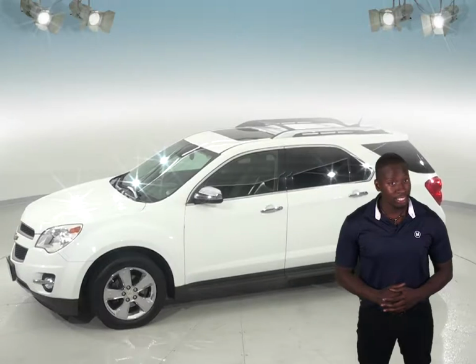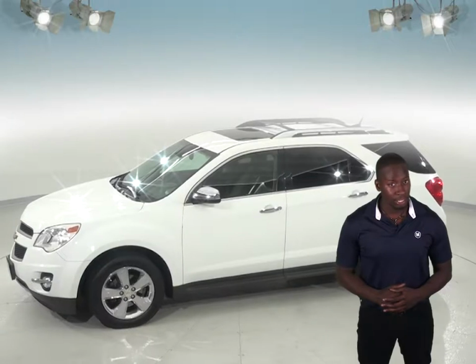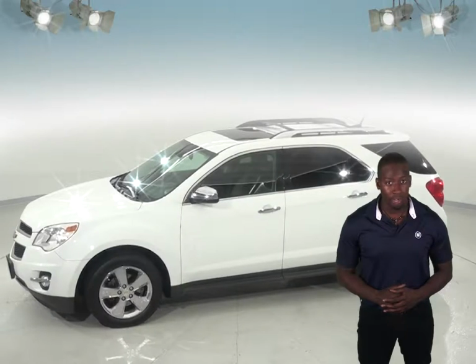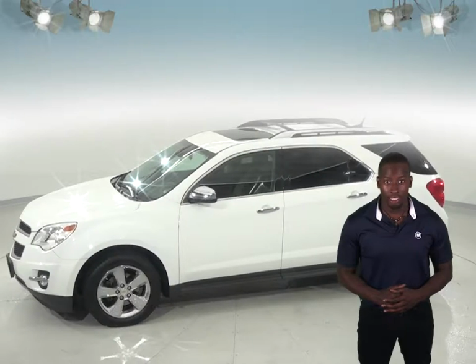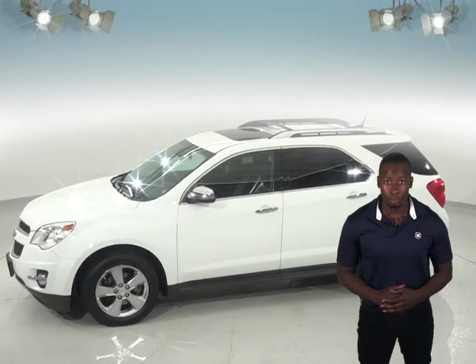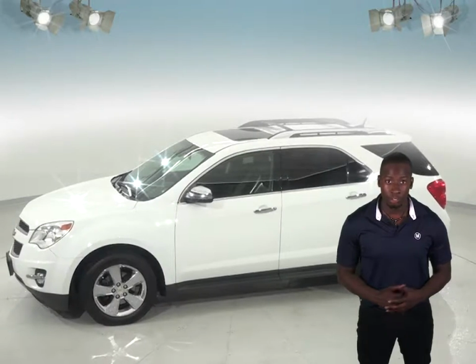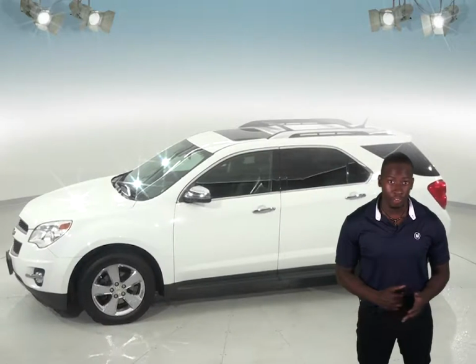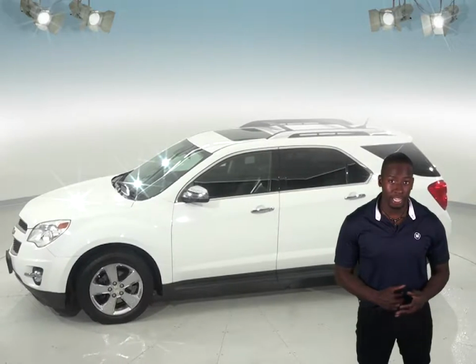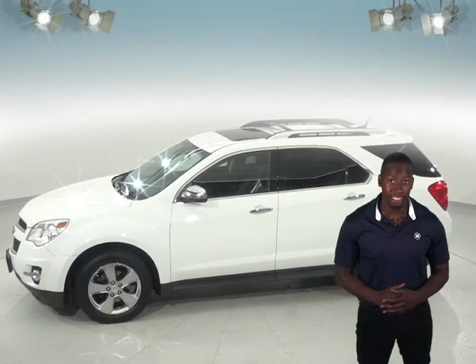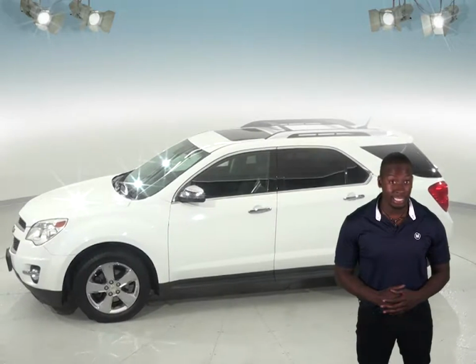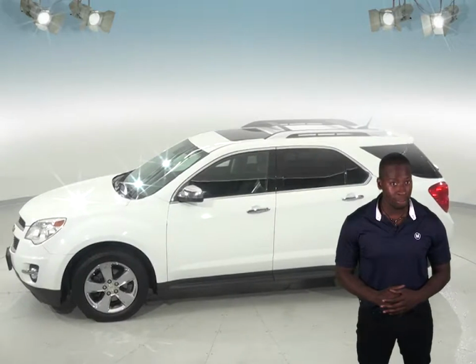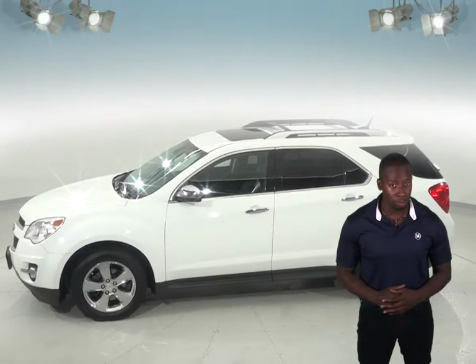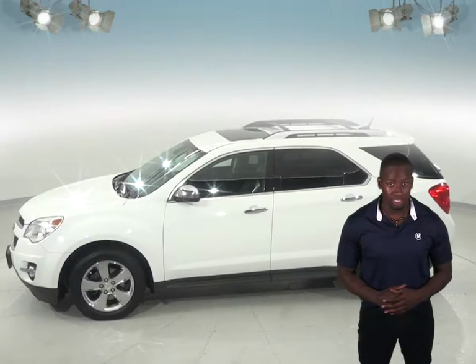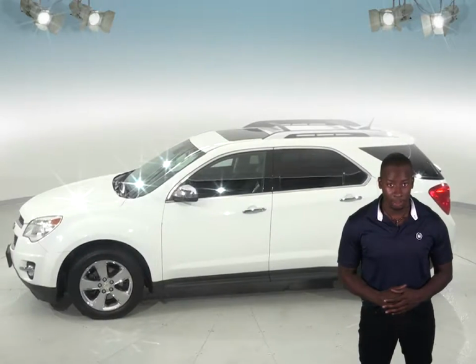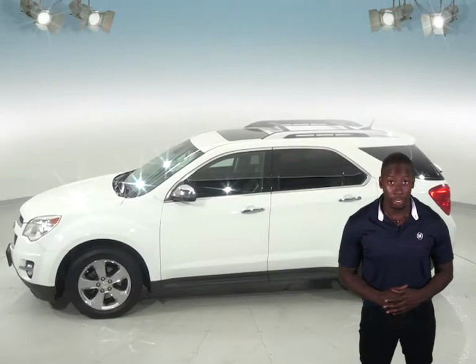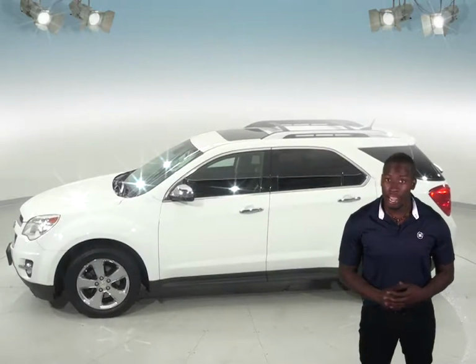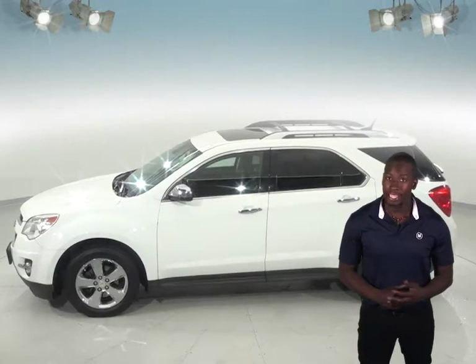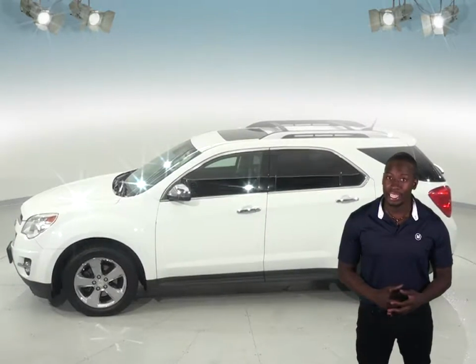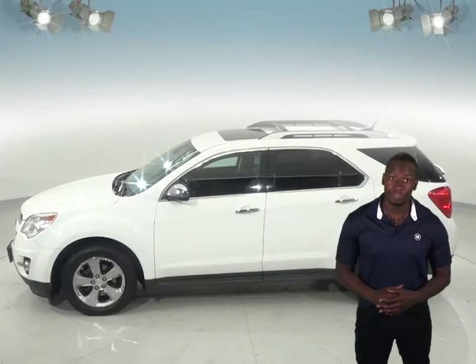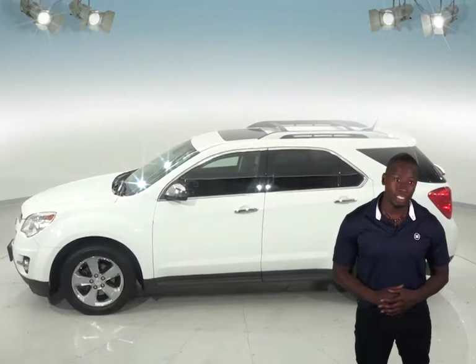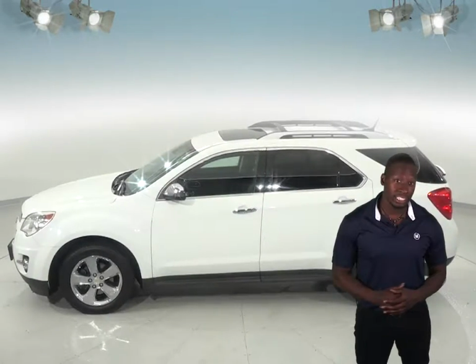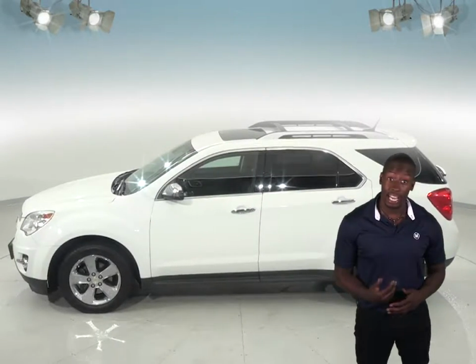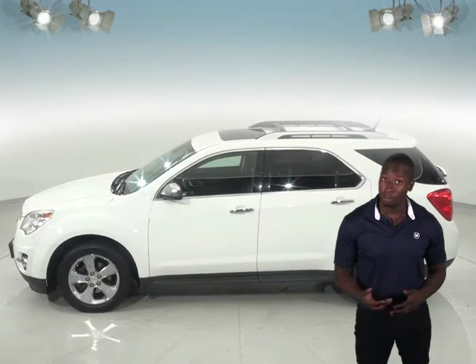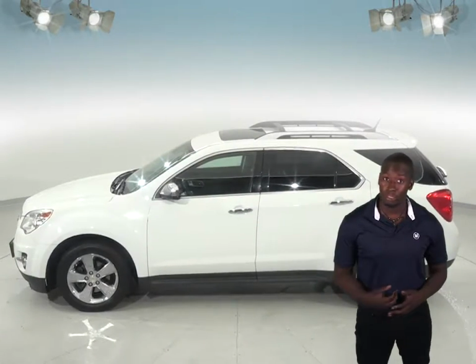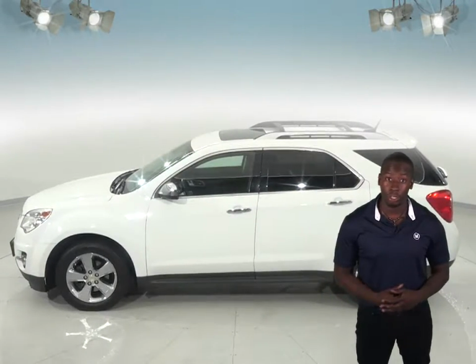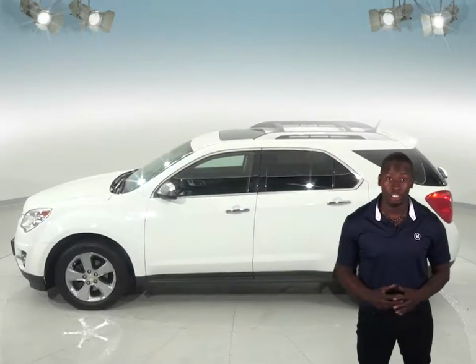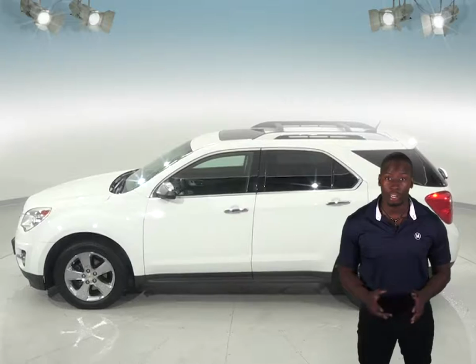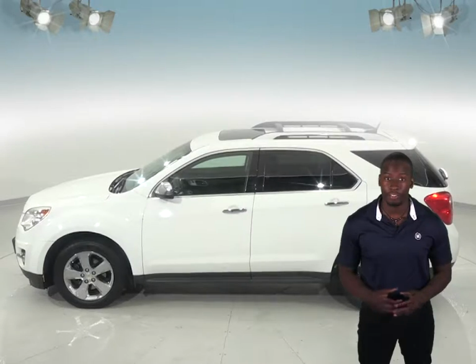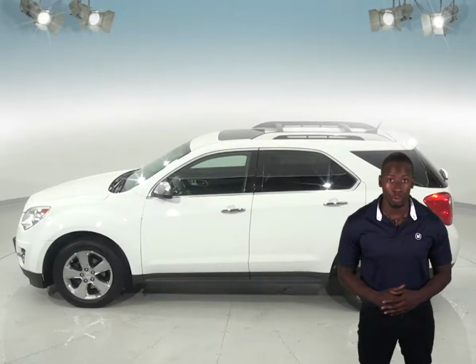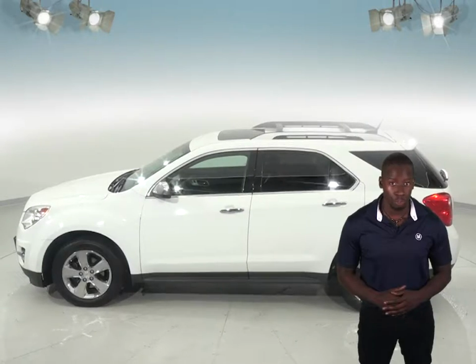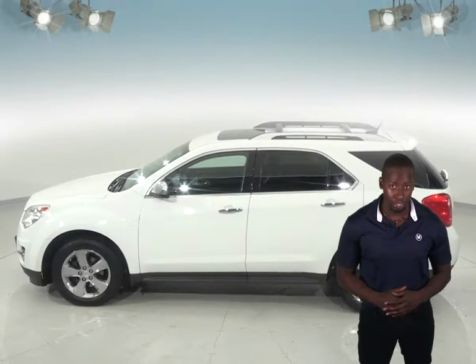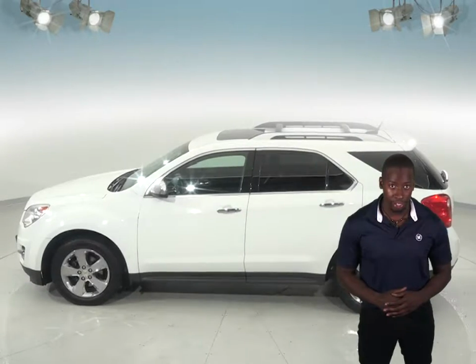This Equinox comes with front AC to keep cool in the summer, and the heated front seats and remote start is great for cooler weather.